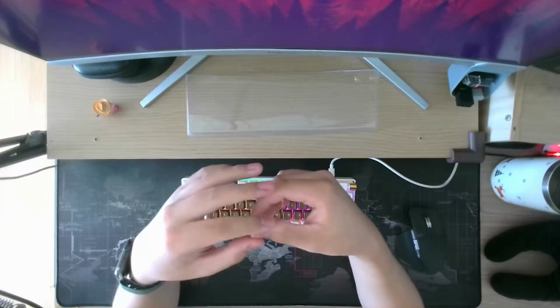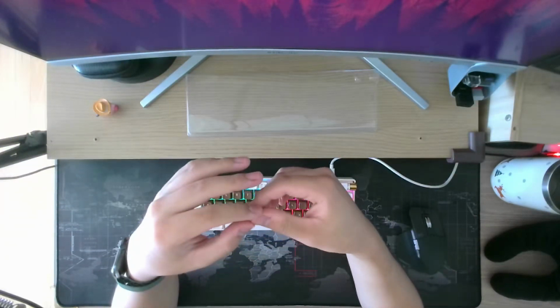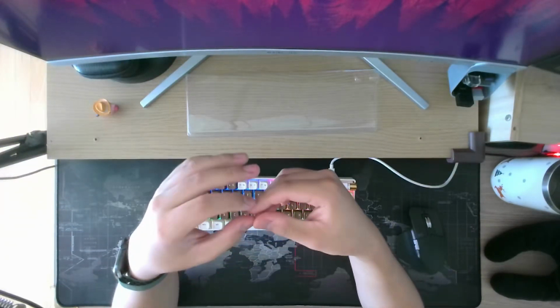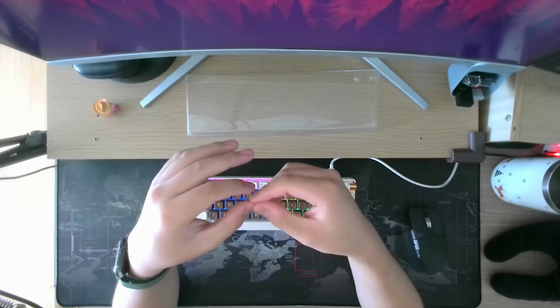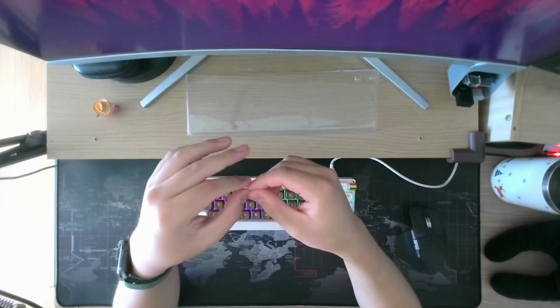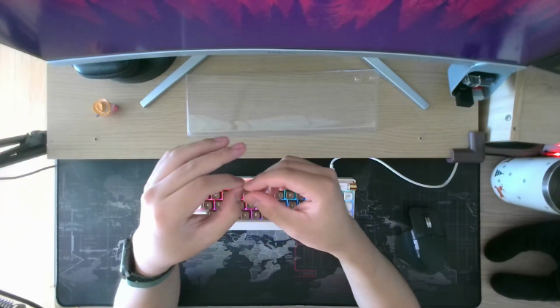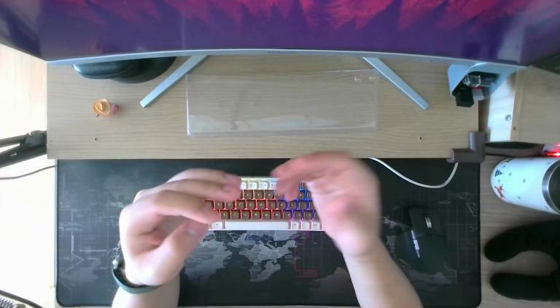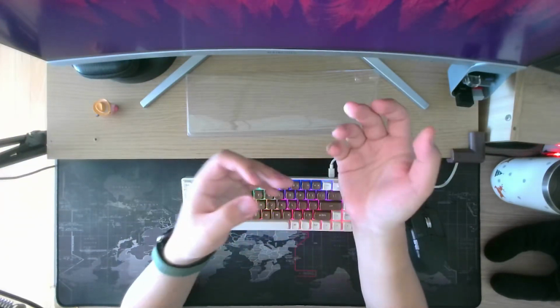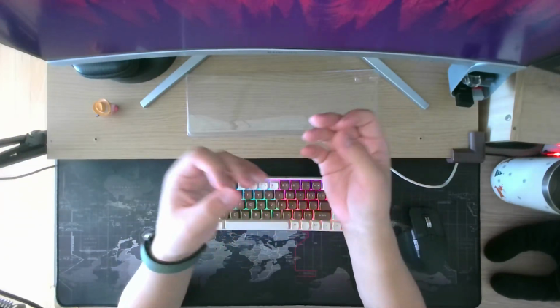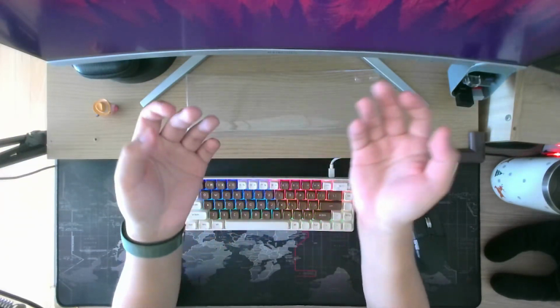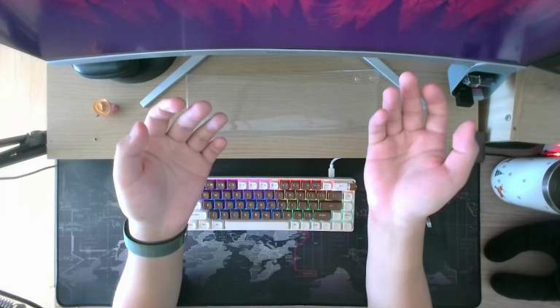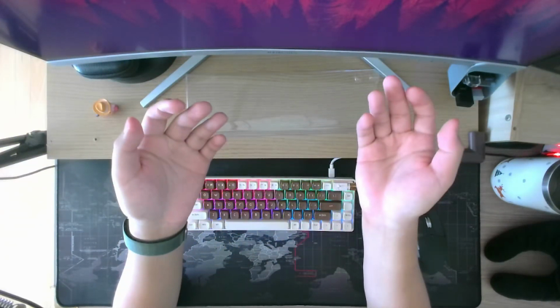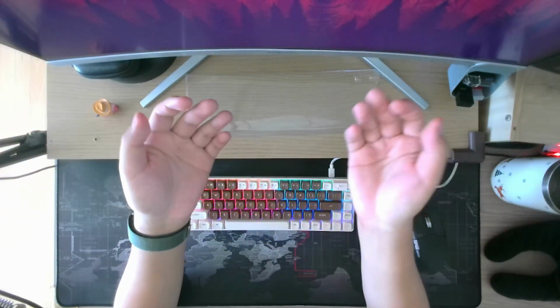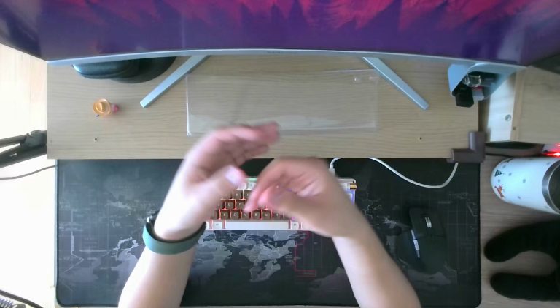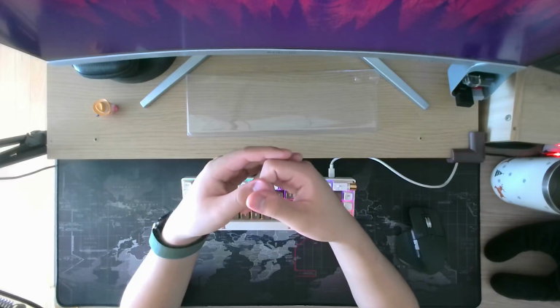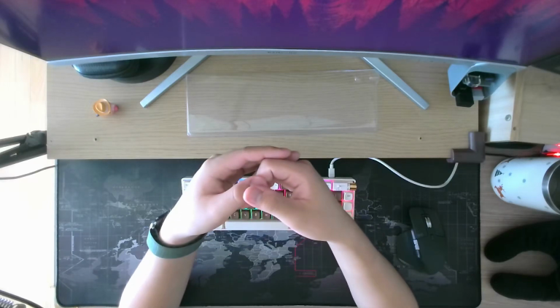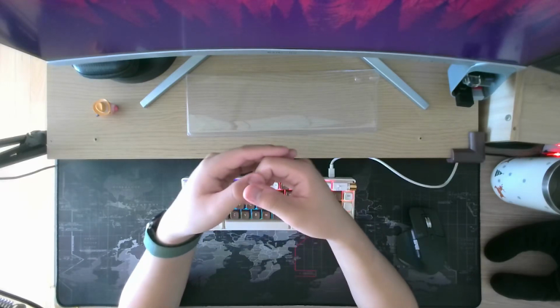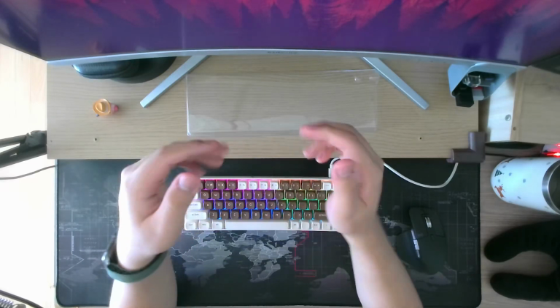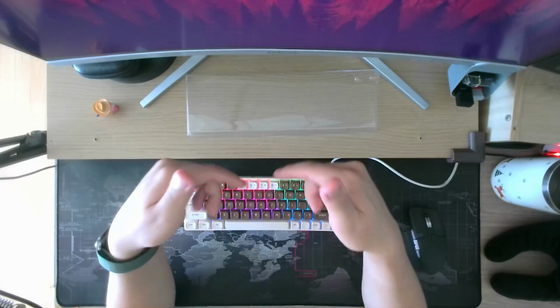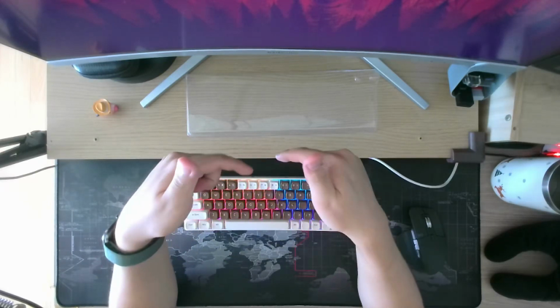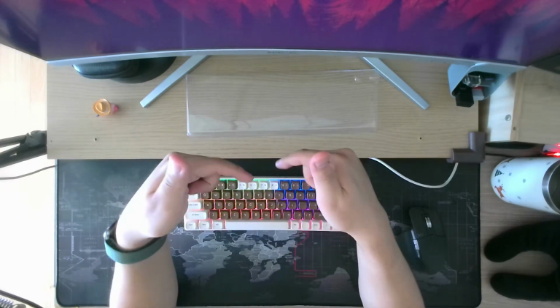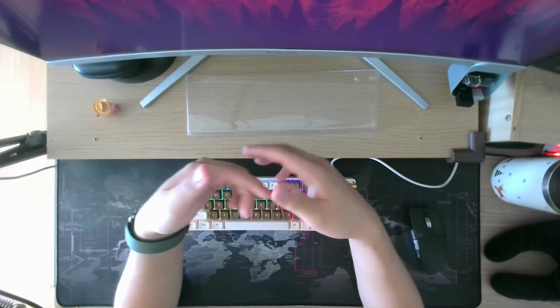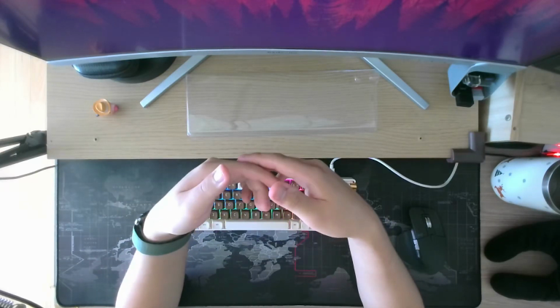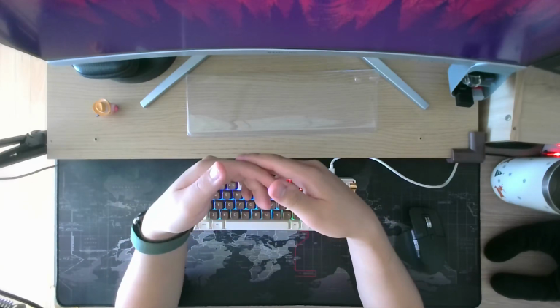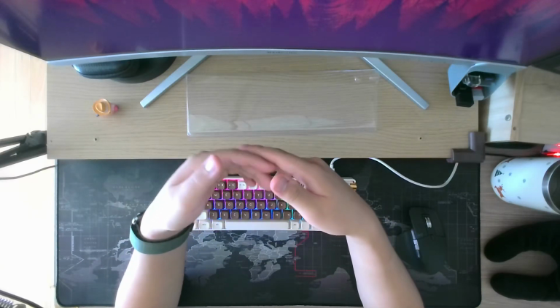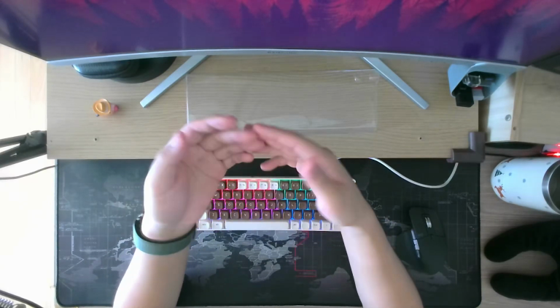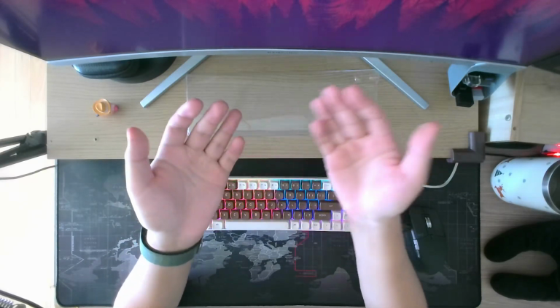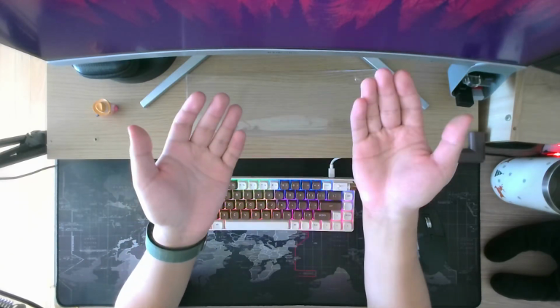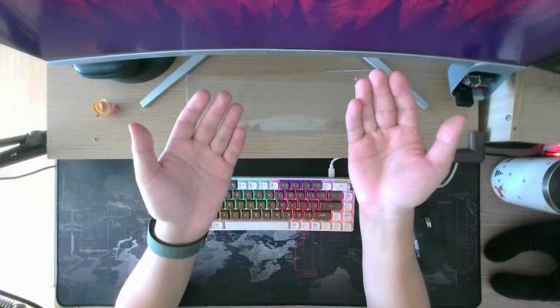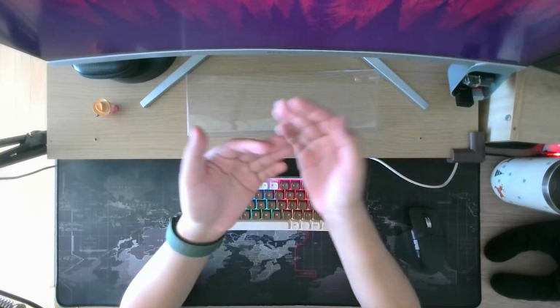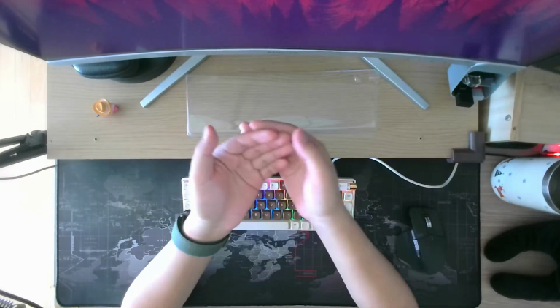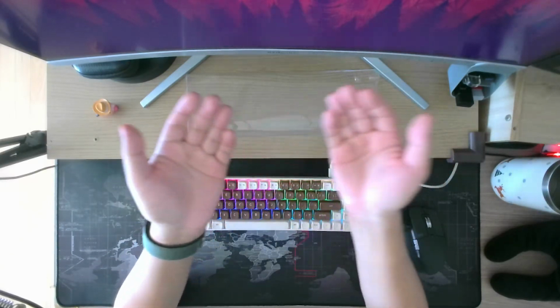And if you want to try out my font, then let me know in the comments. I might make a download link or something.